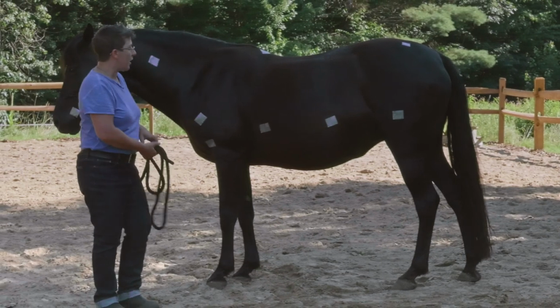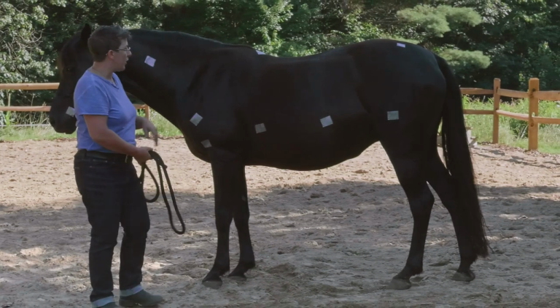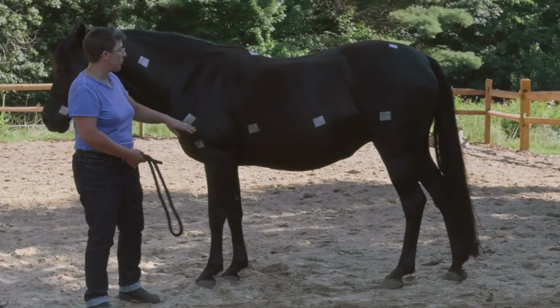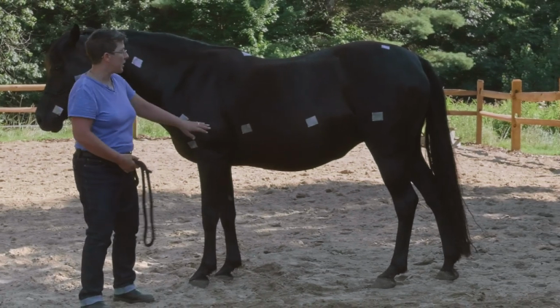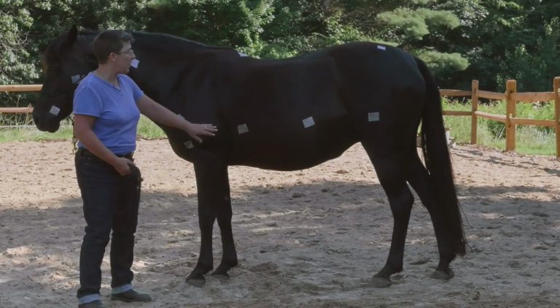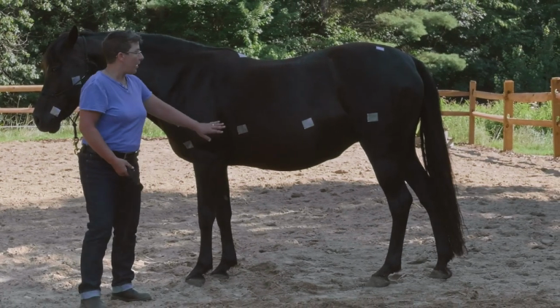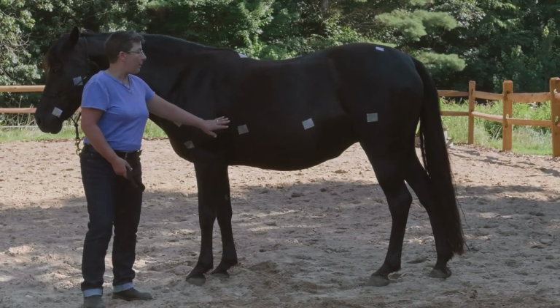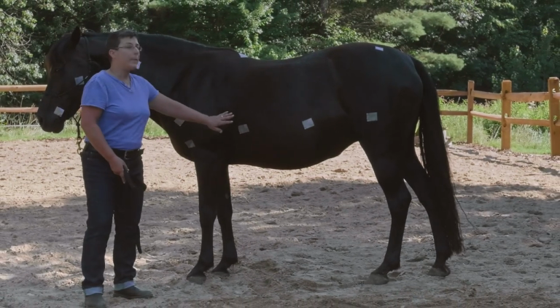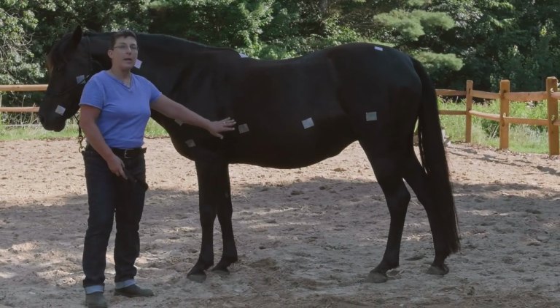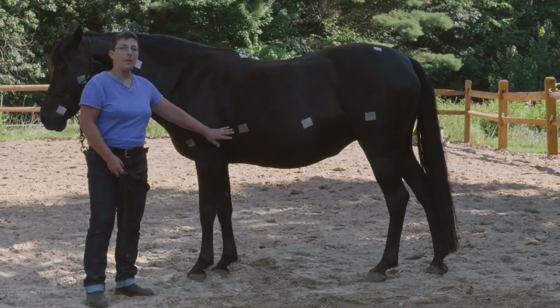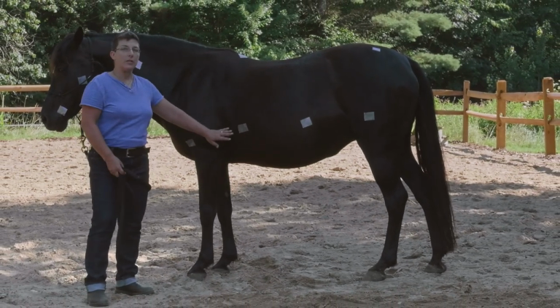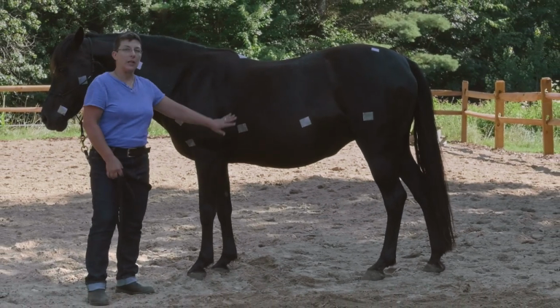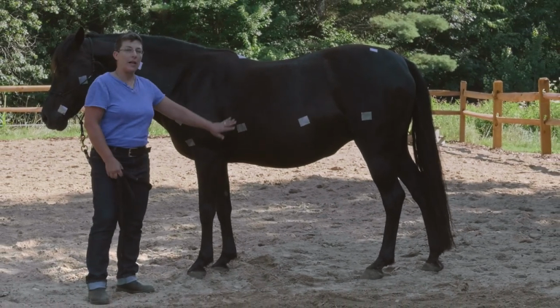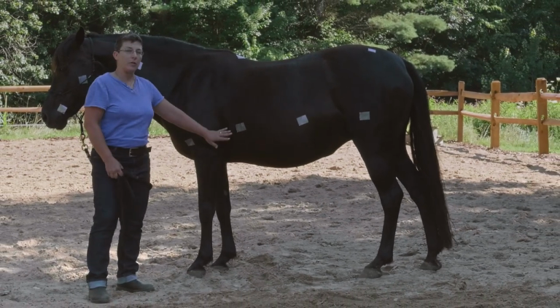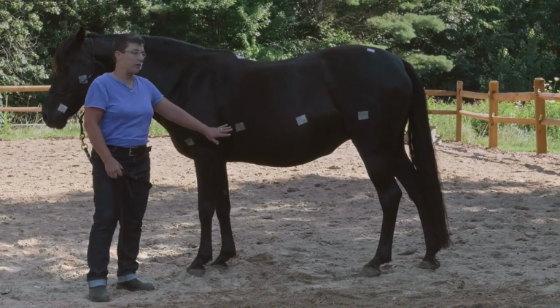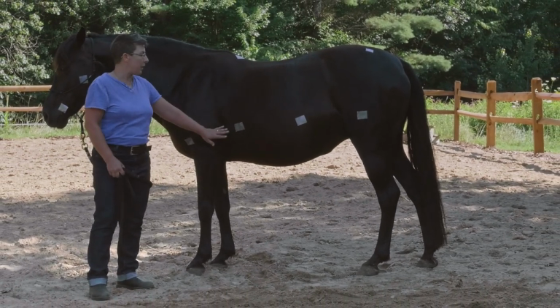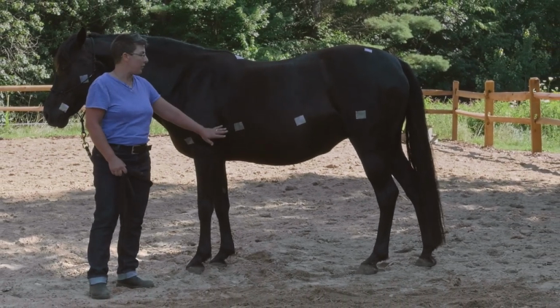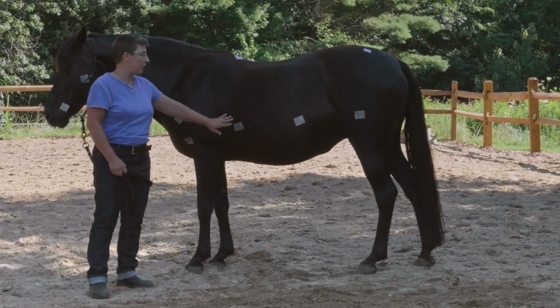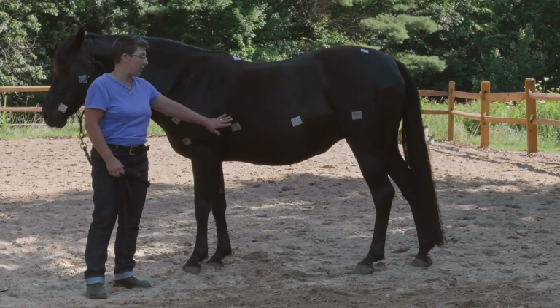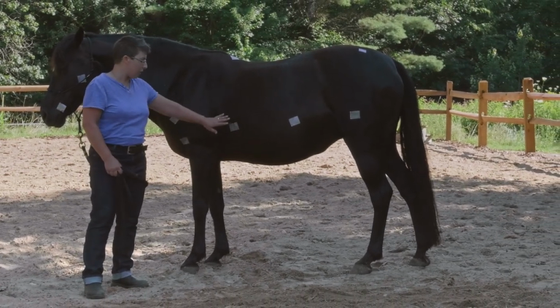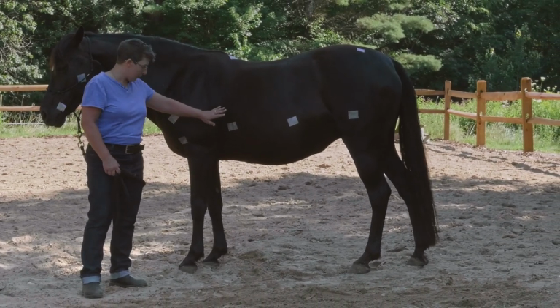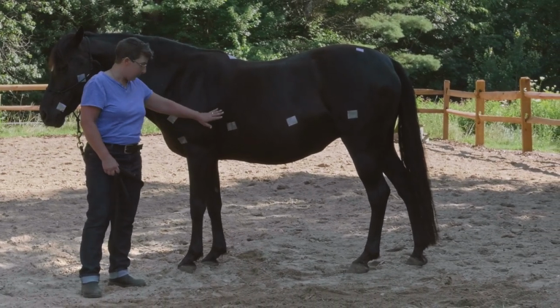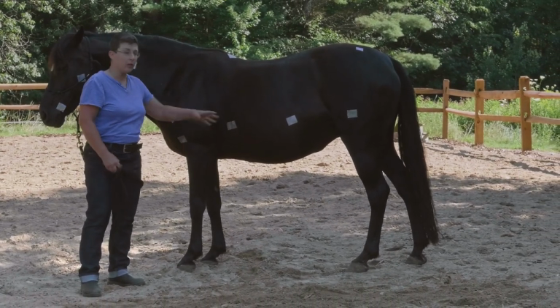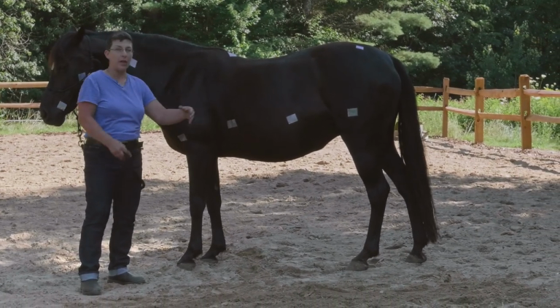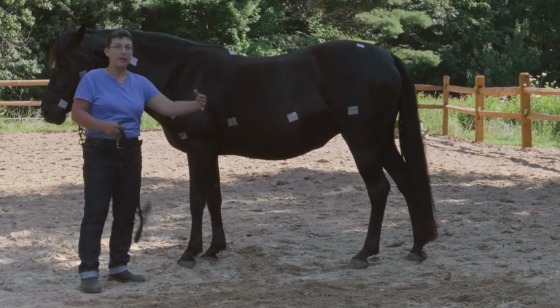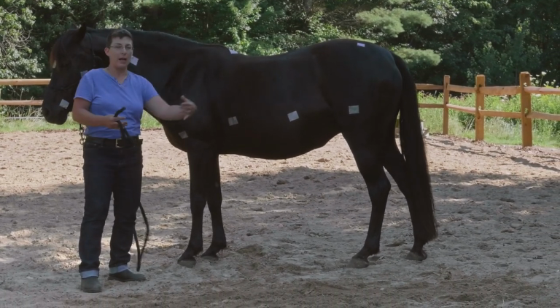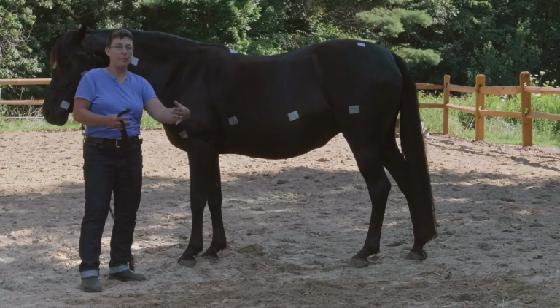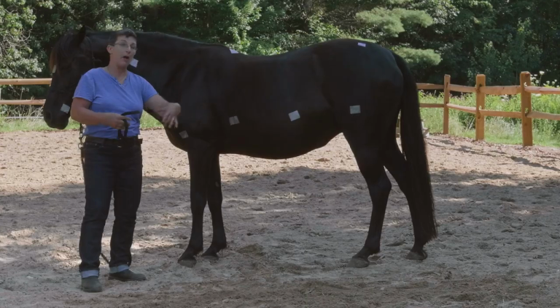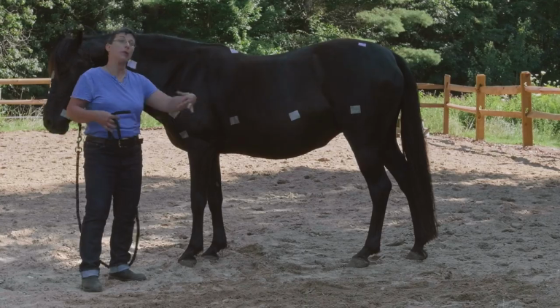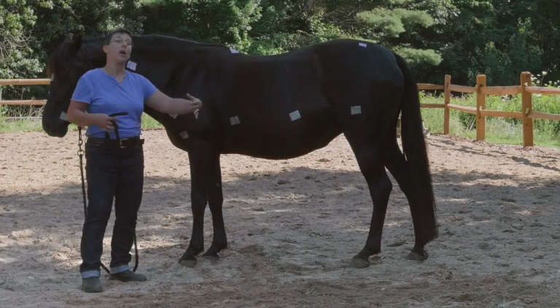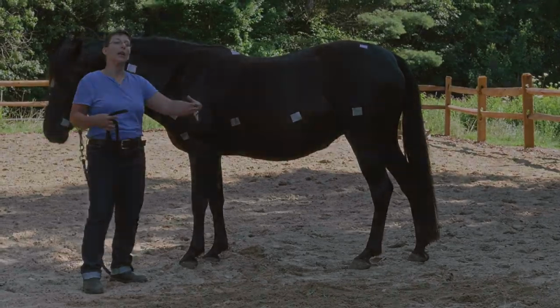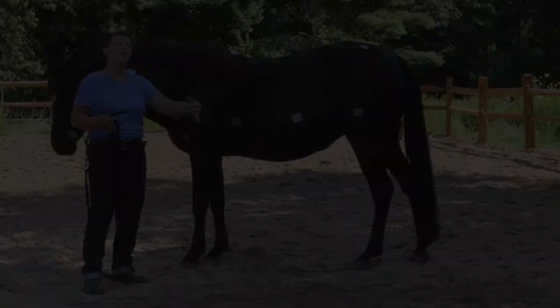Now you'll see babies line up to their mothers here because they have a tiny body, but long legs.